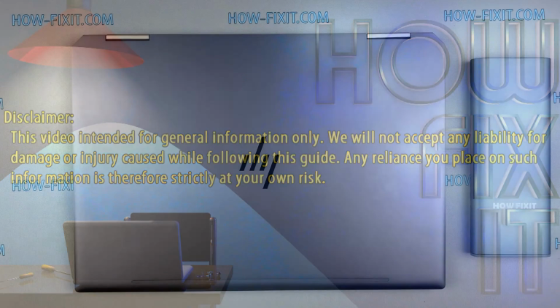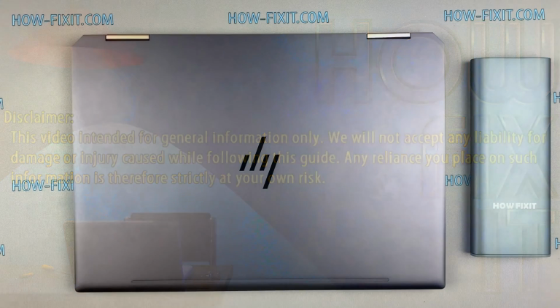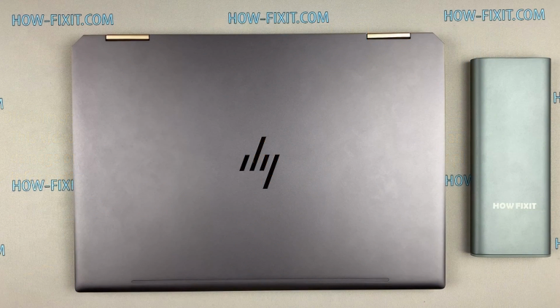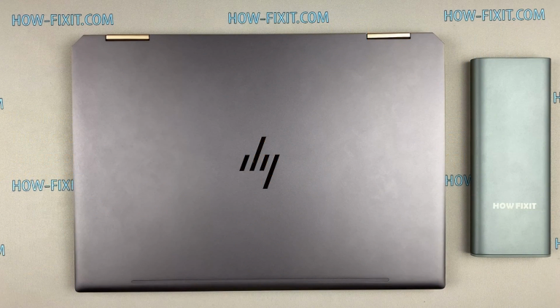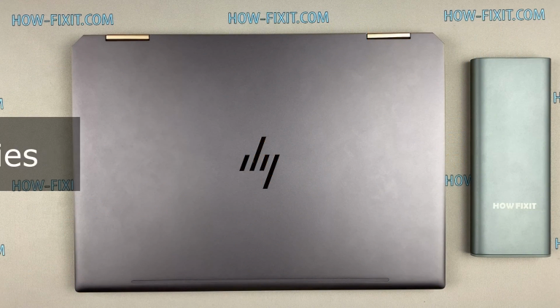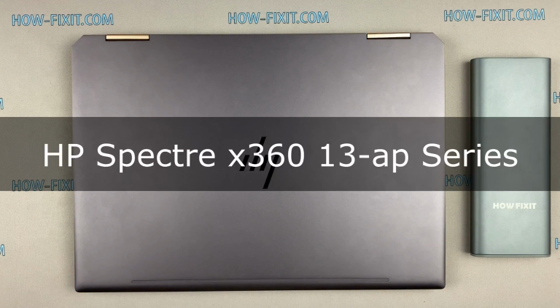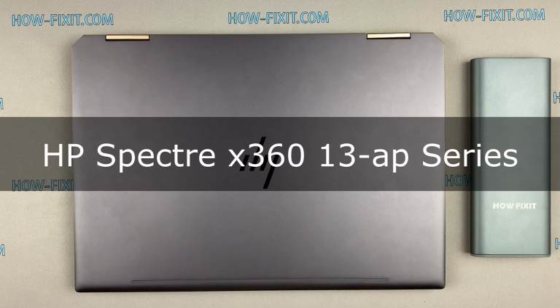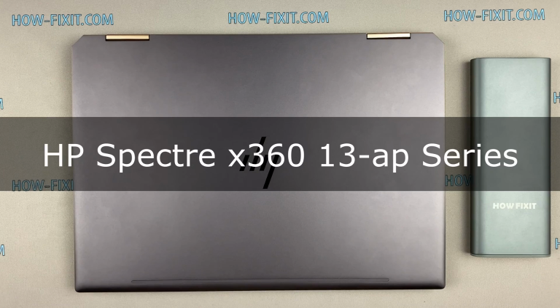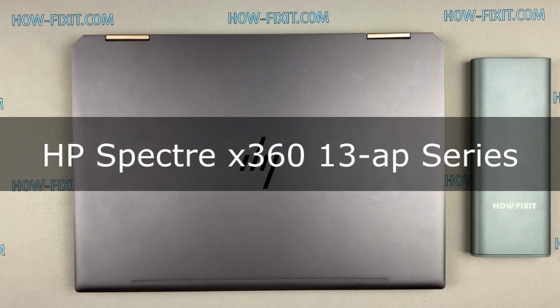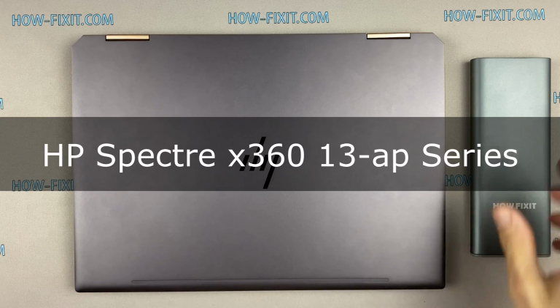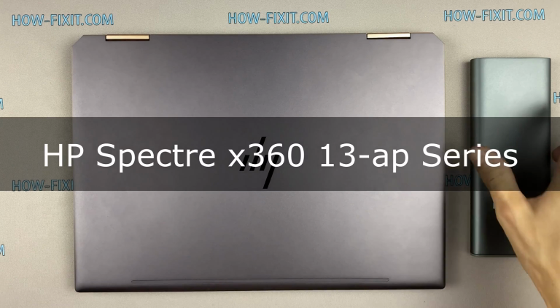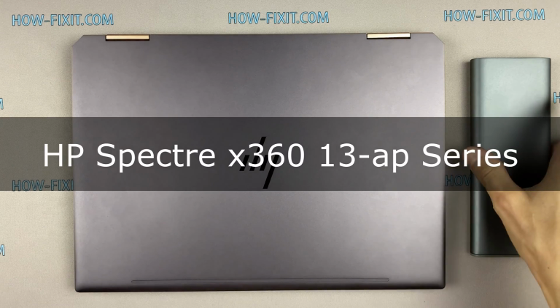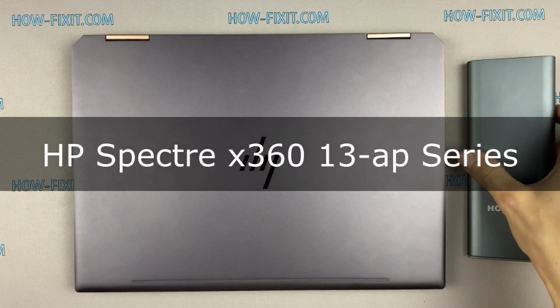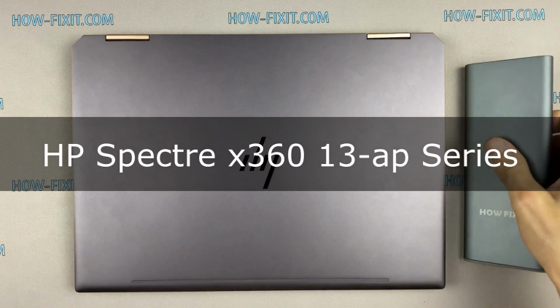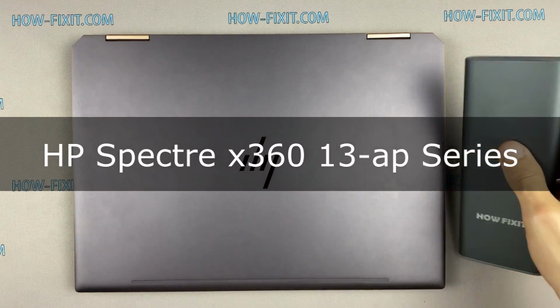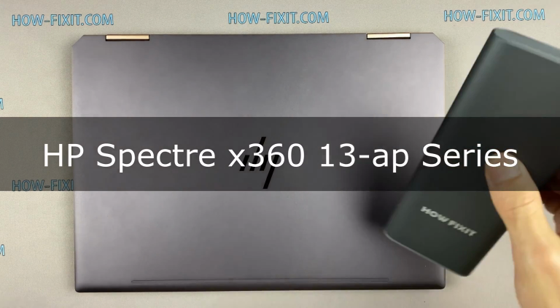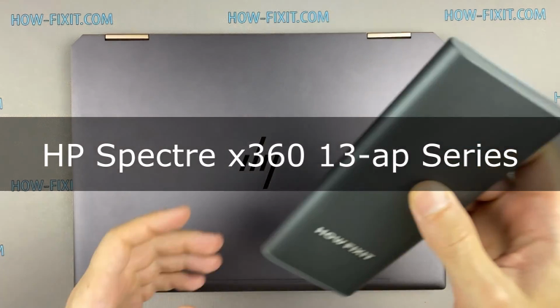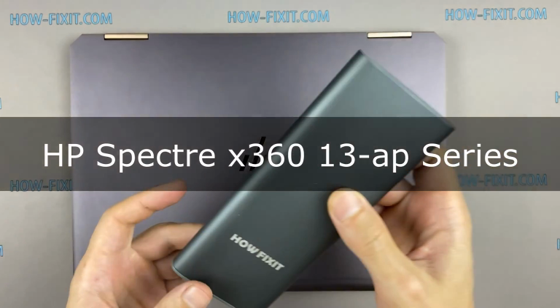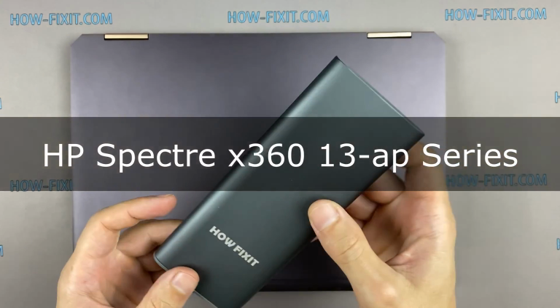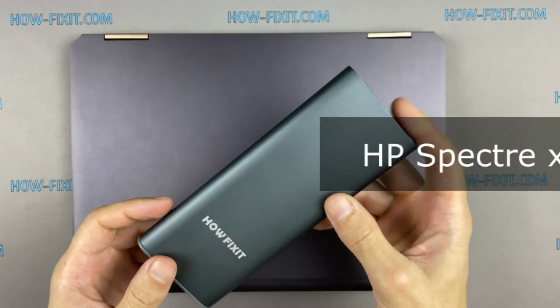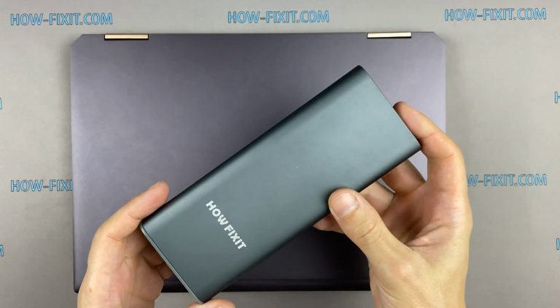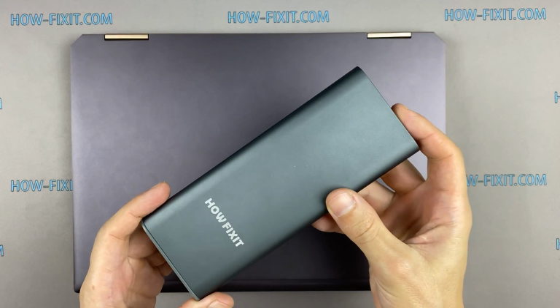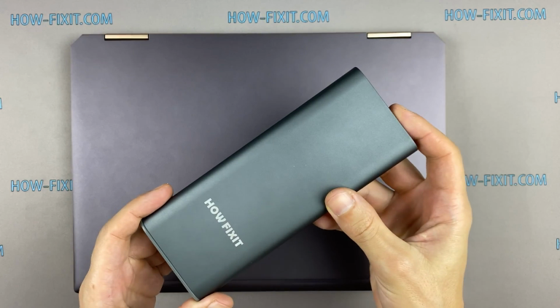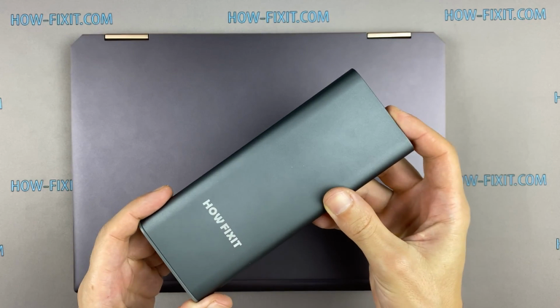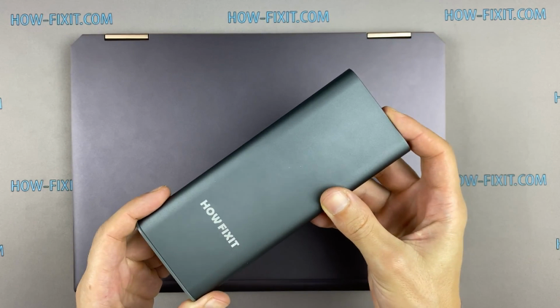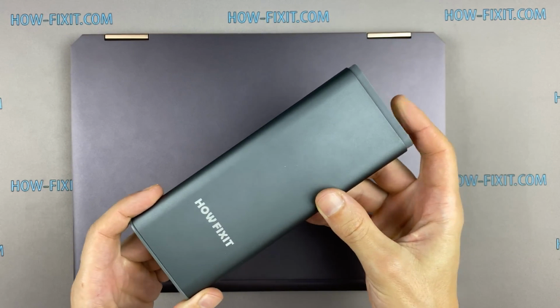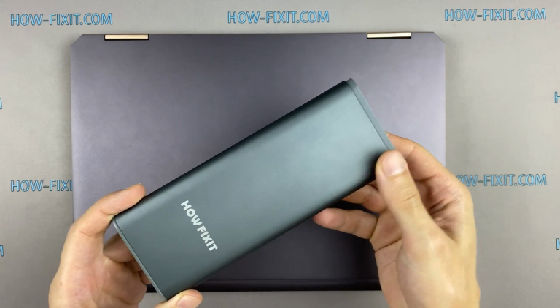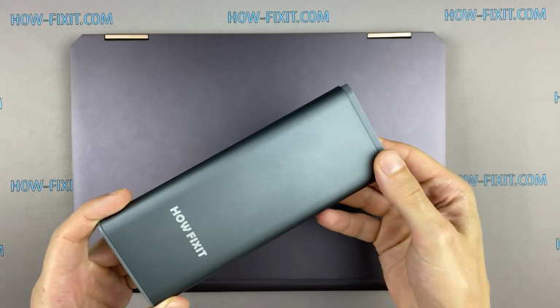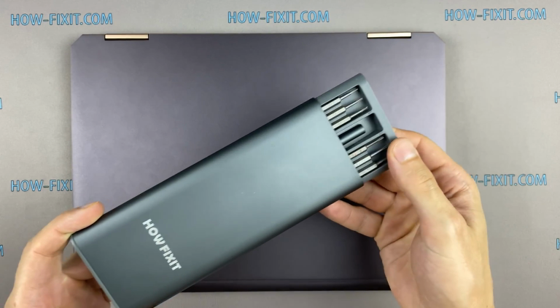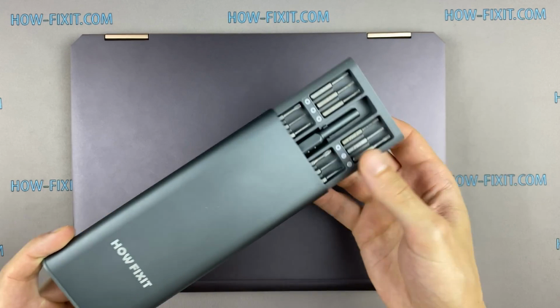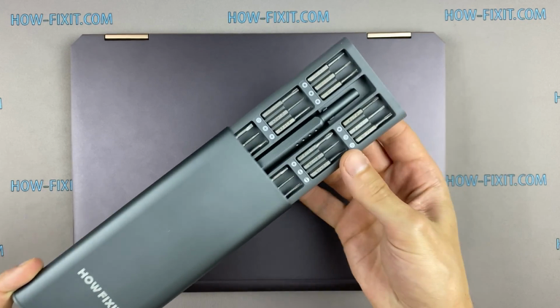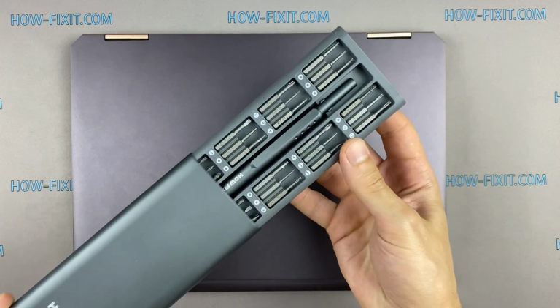Hello everyone and welcome to HowFixit. In this video I am going to show you how to replace a battery in a laptop.